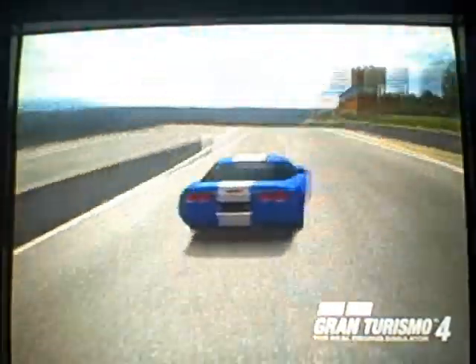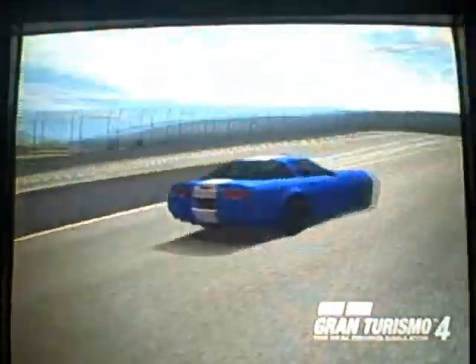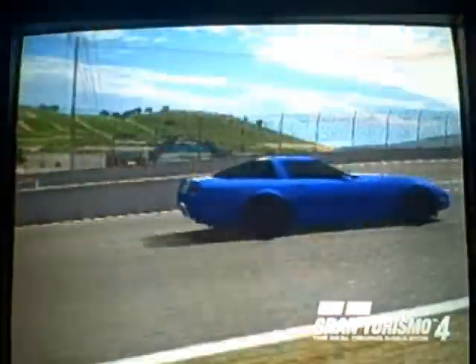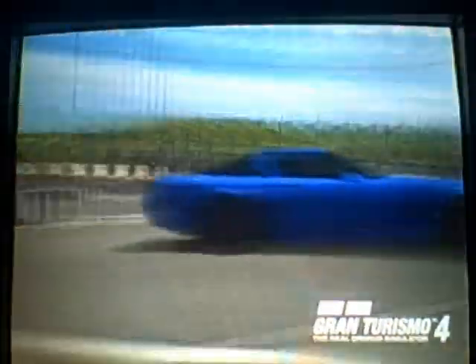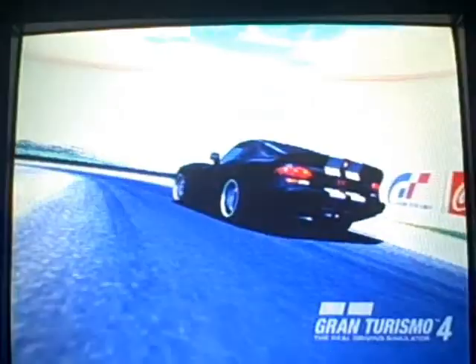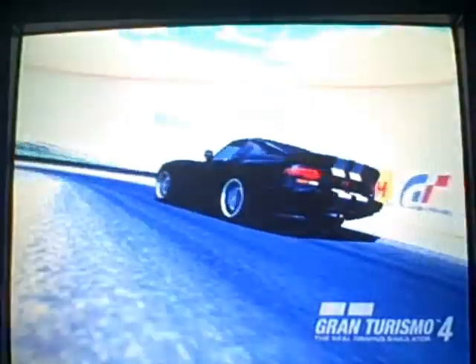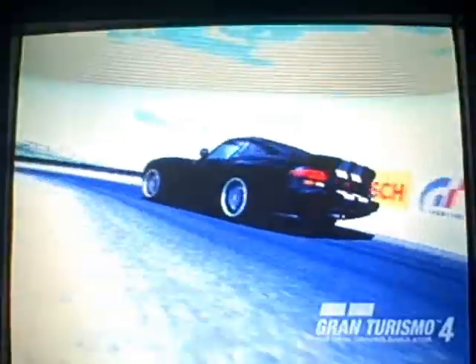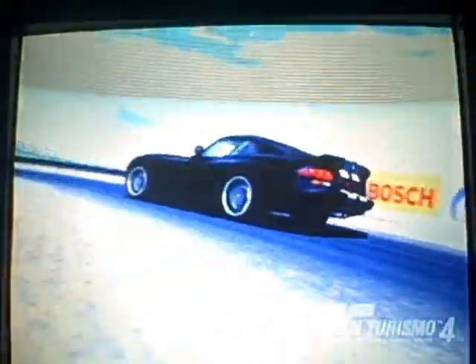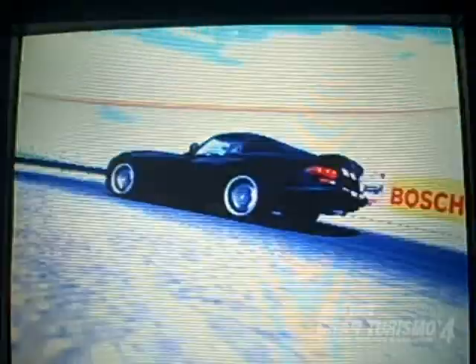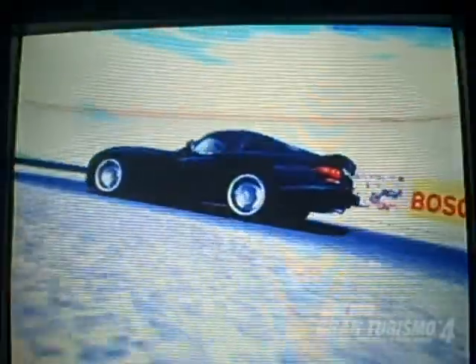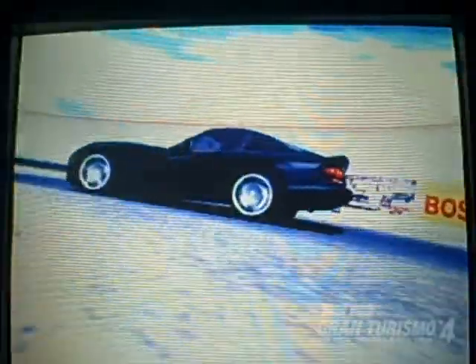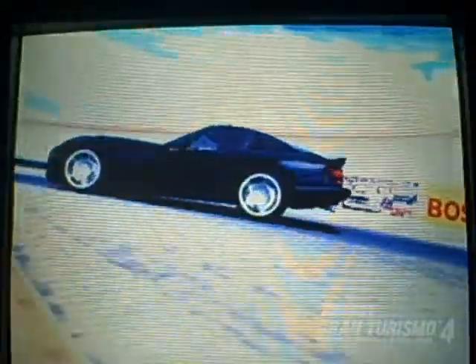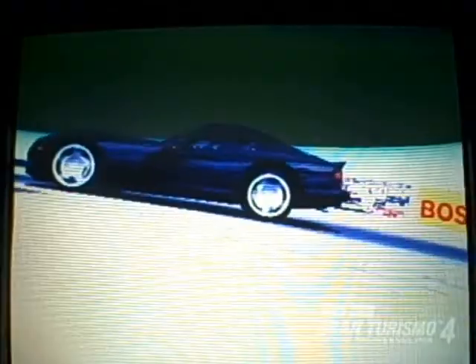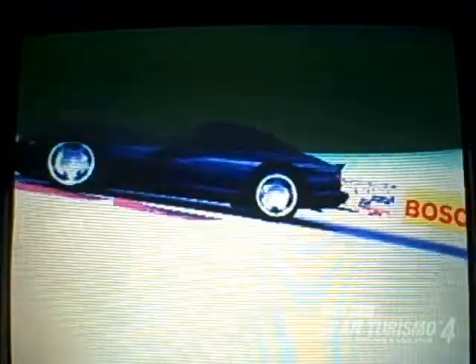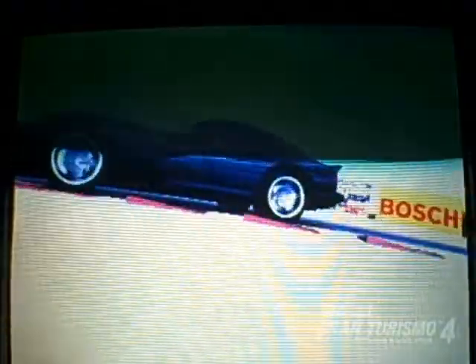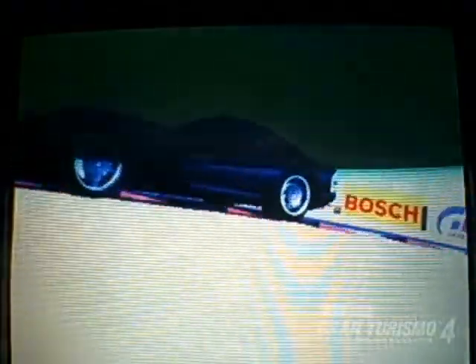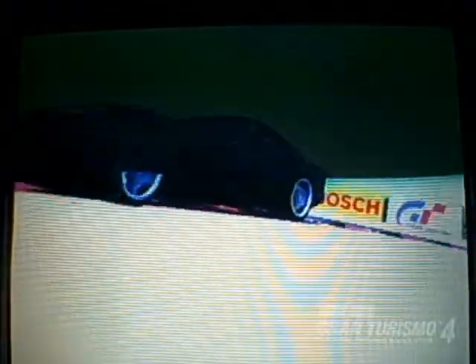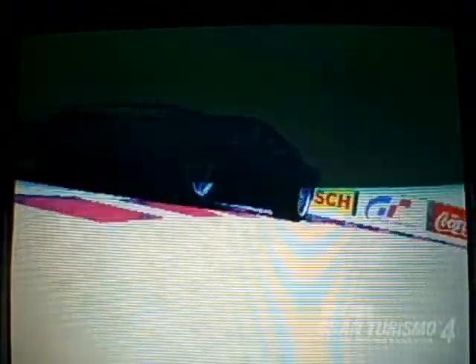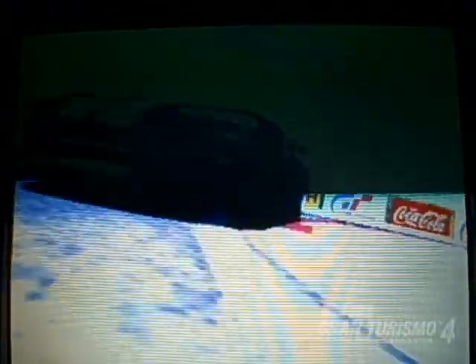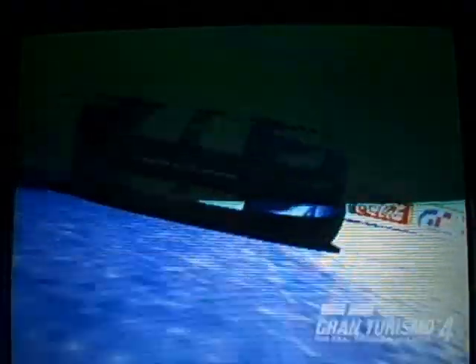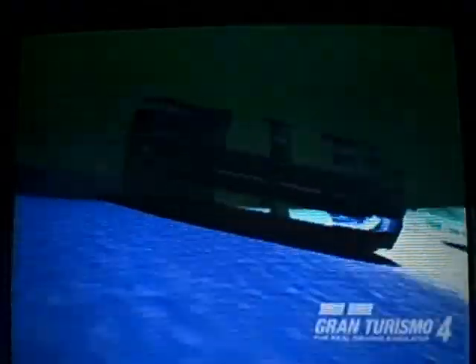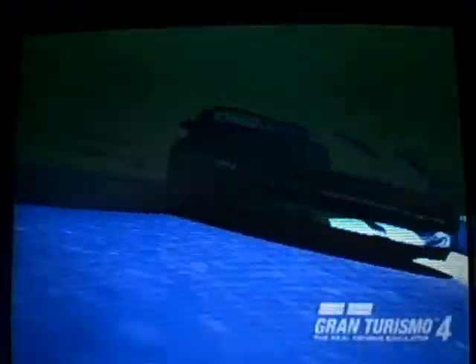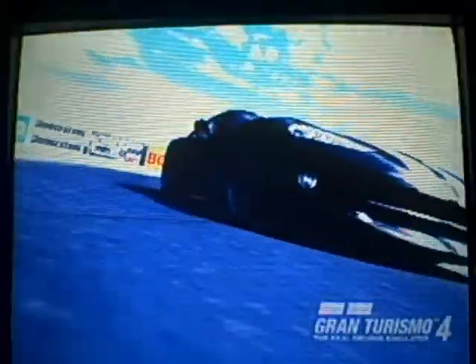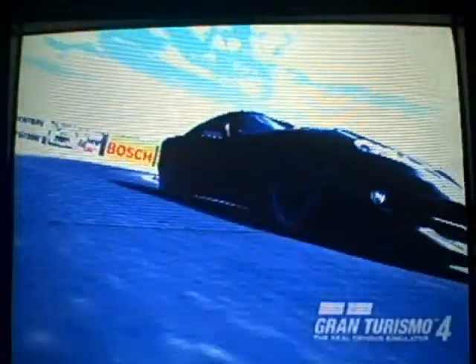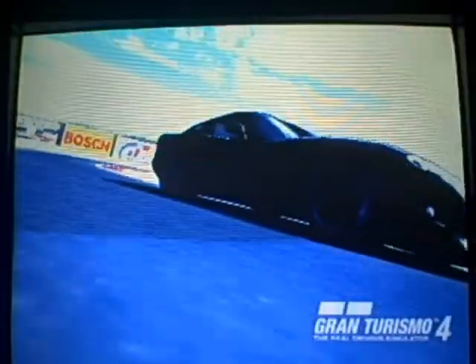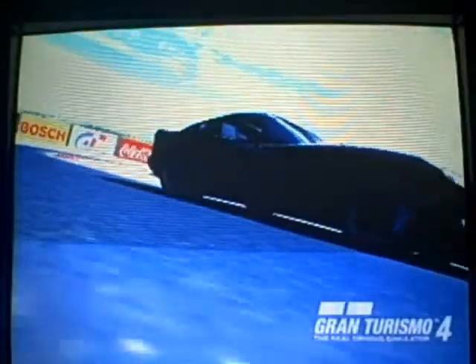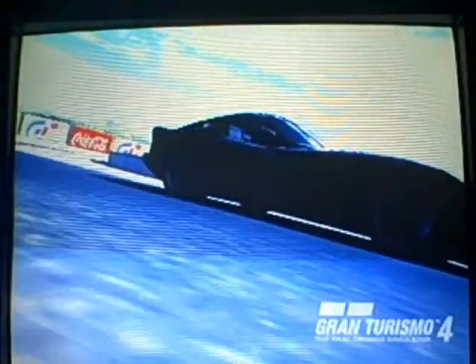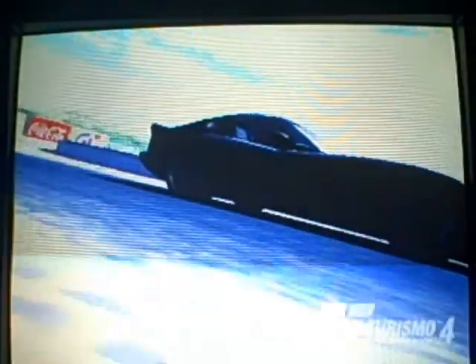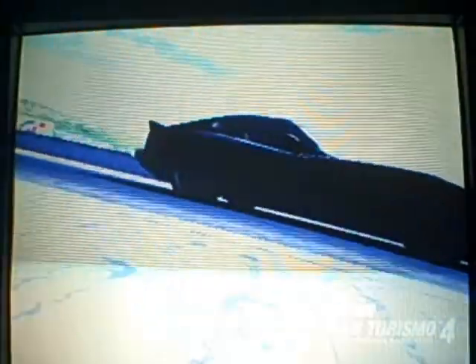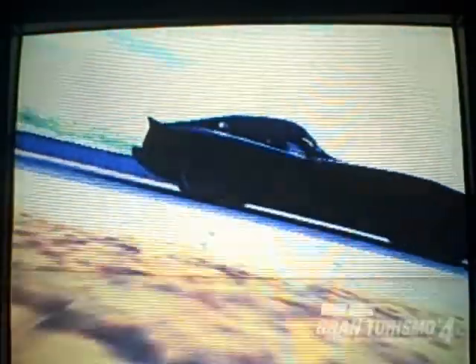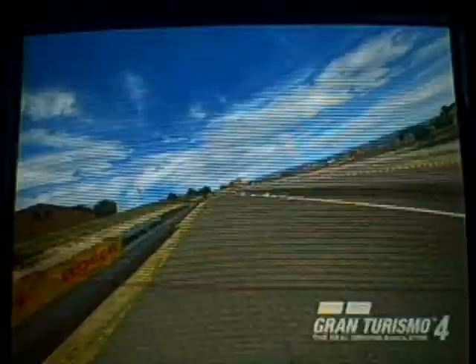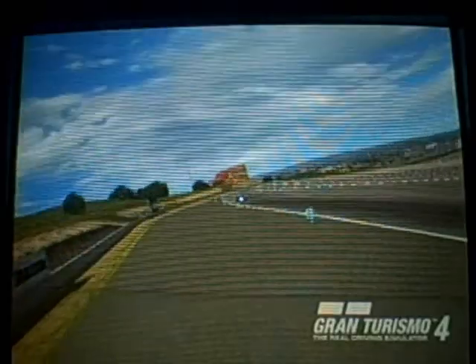Victory for Chevrolet and the Corvette! Not that Viper — that guy's in fourth place, don't pay attention to him.